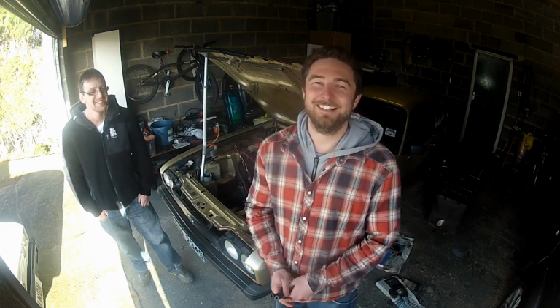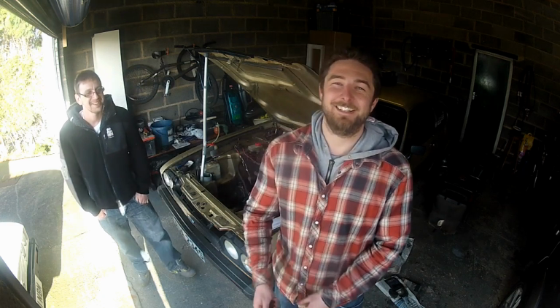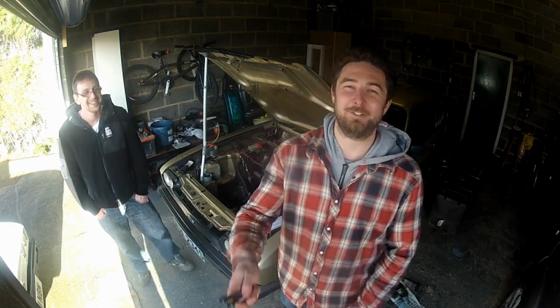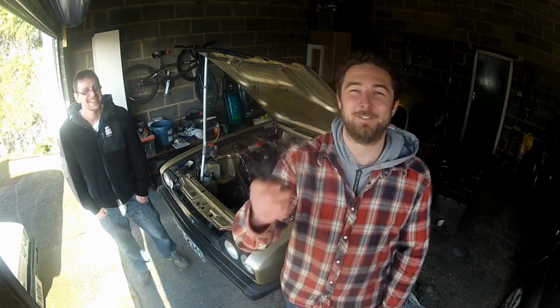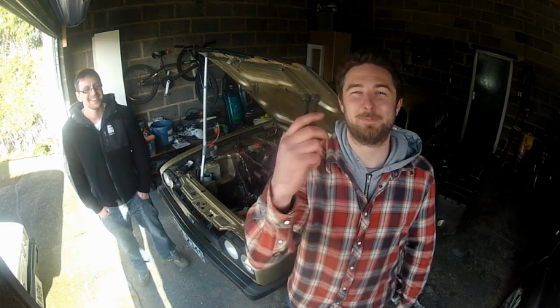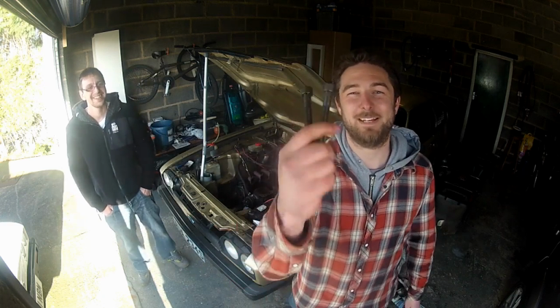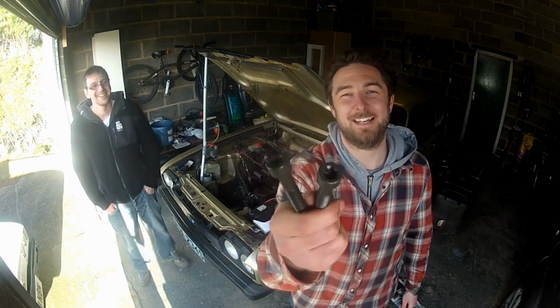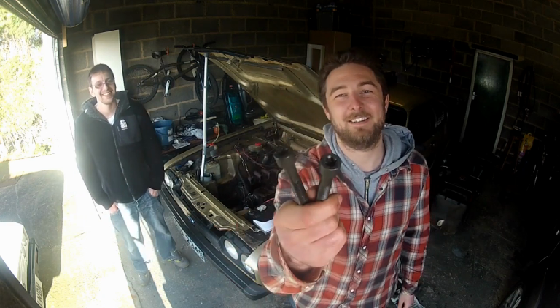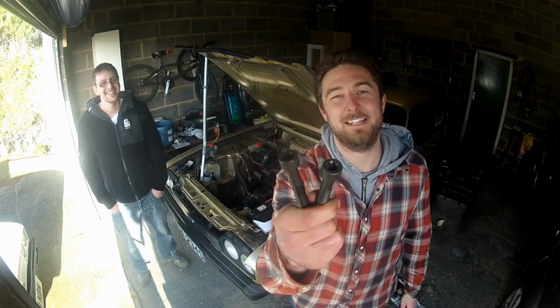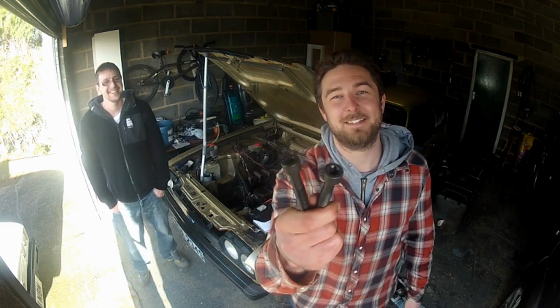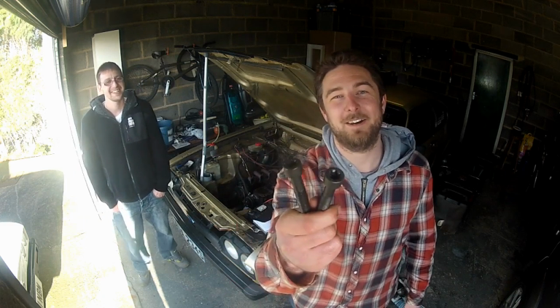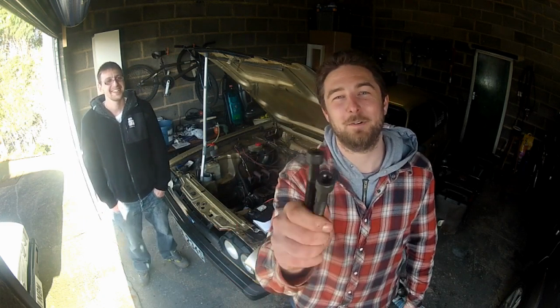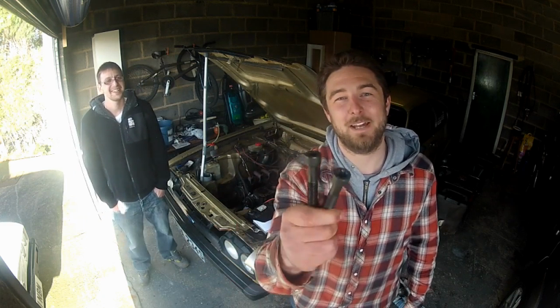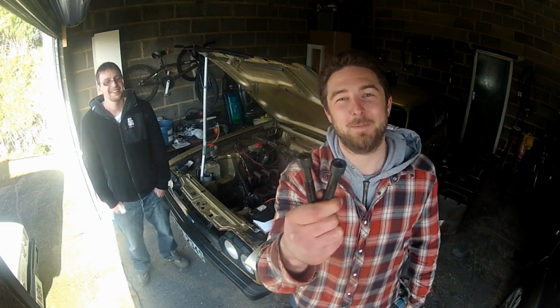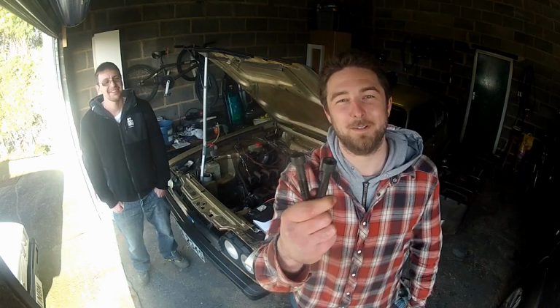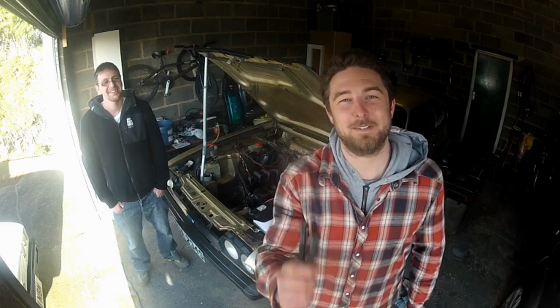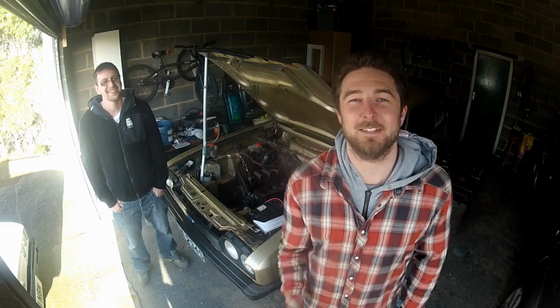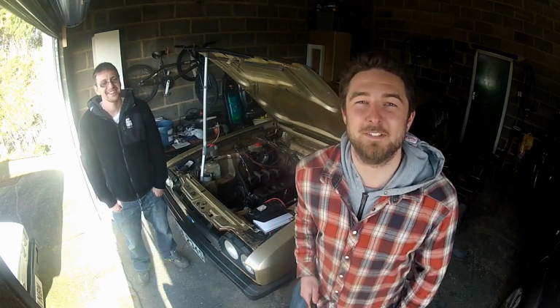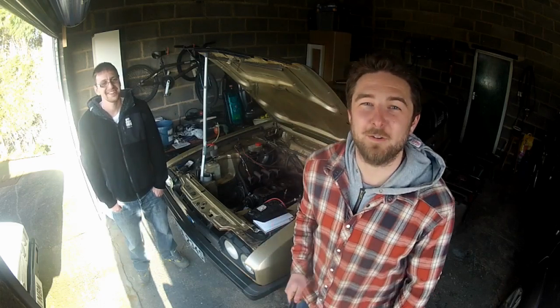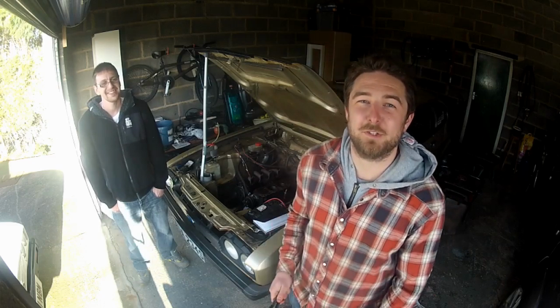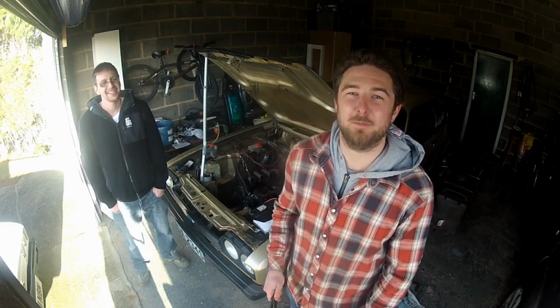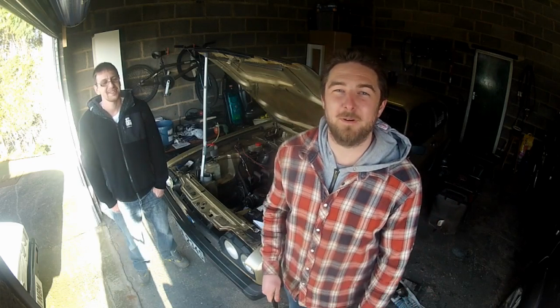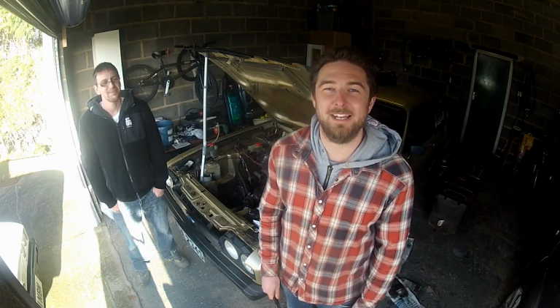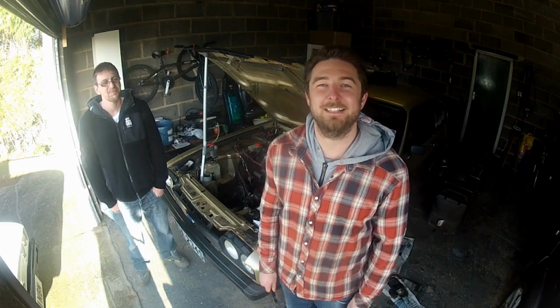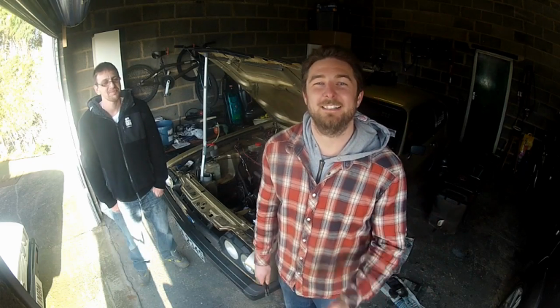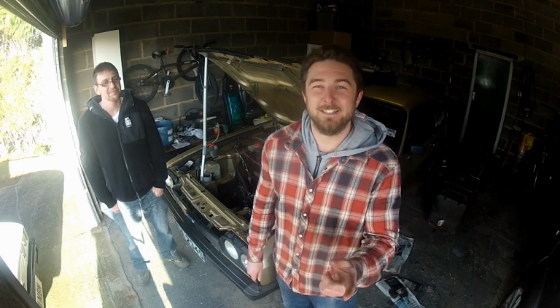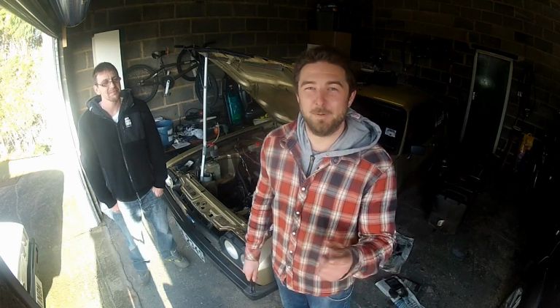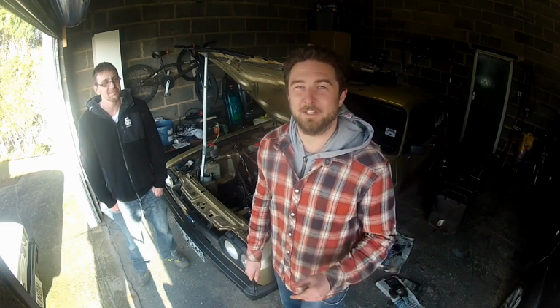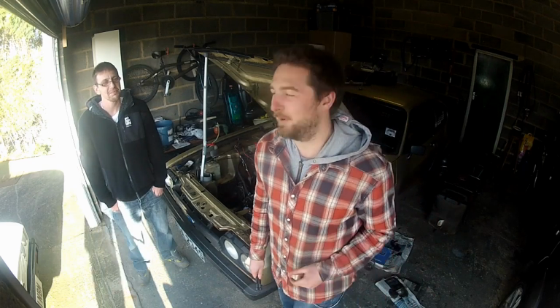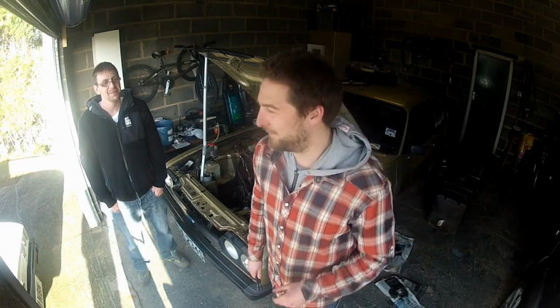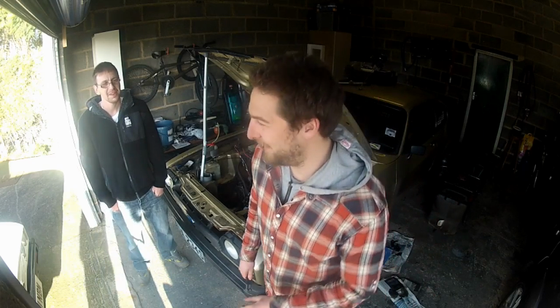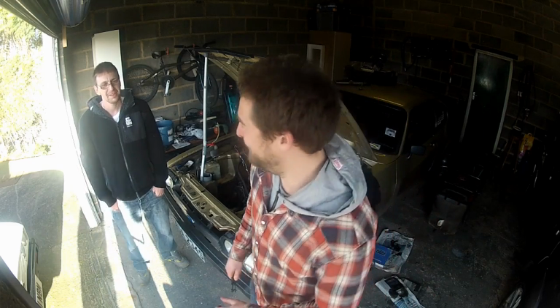You should have a spare set of these old head bolts. Don't chuck them away — we're going to modify them.